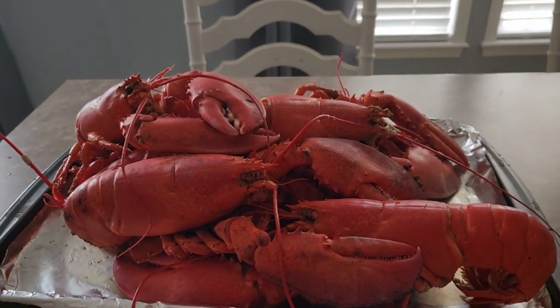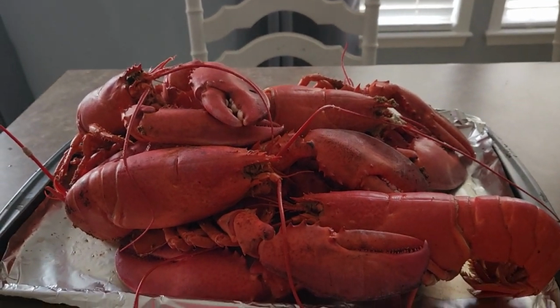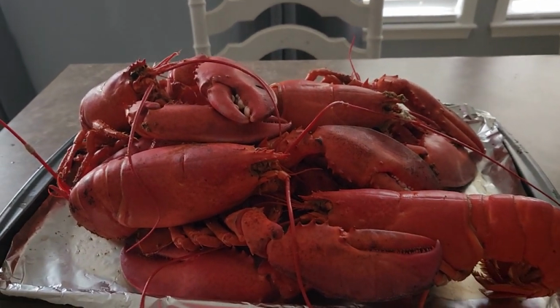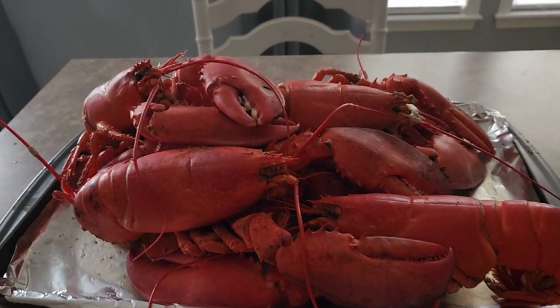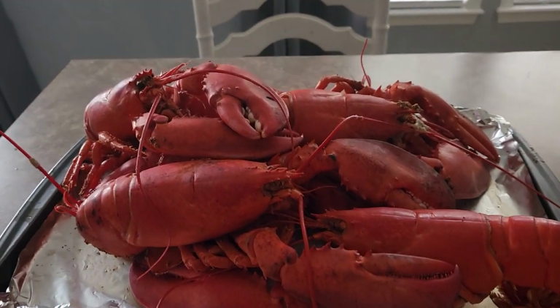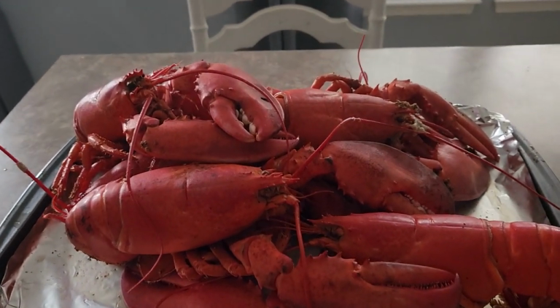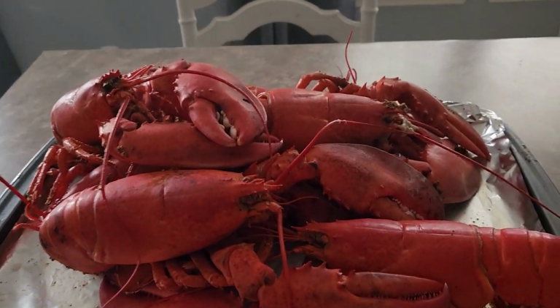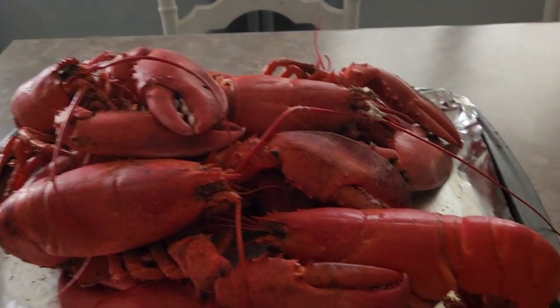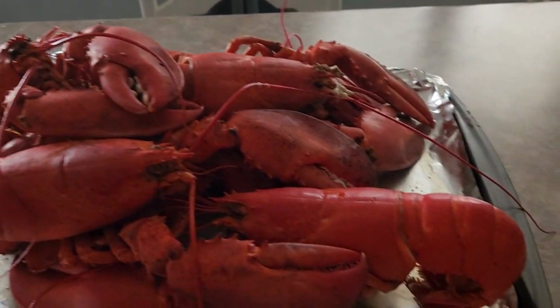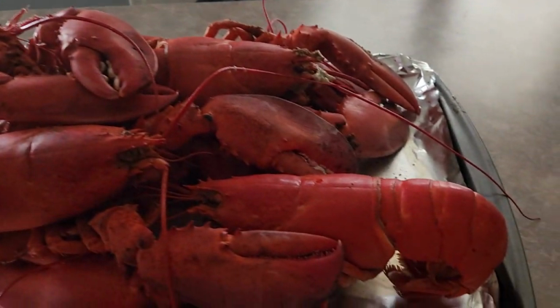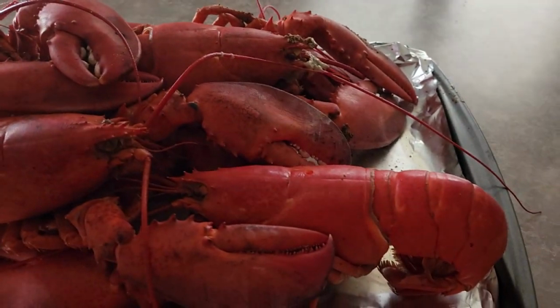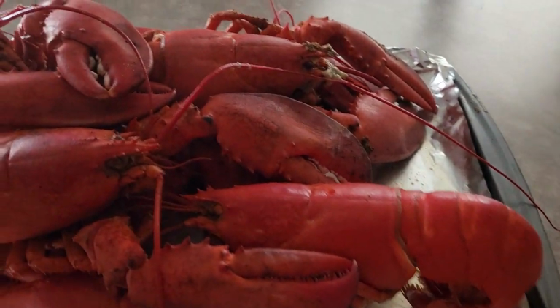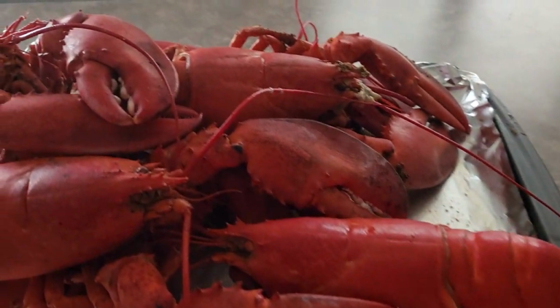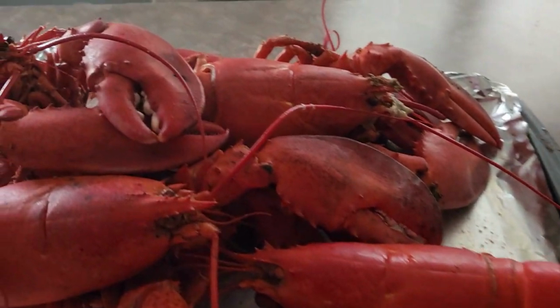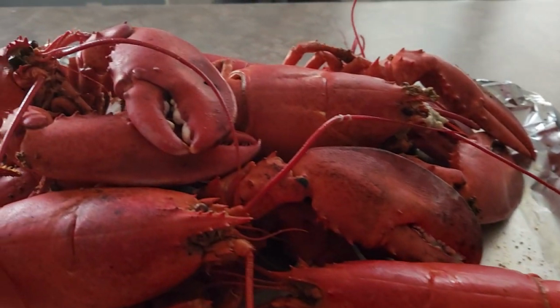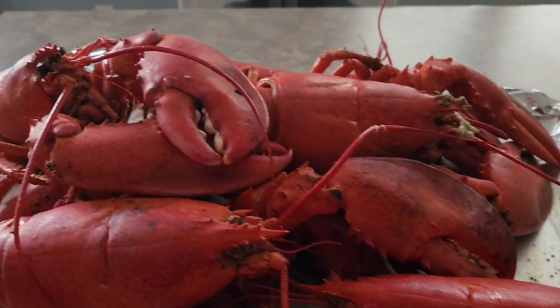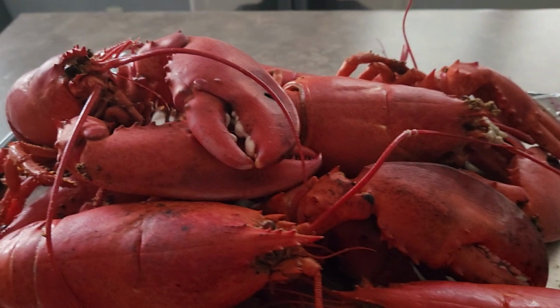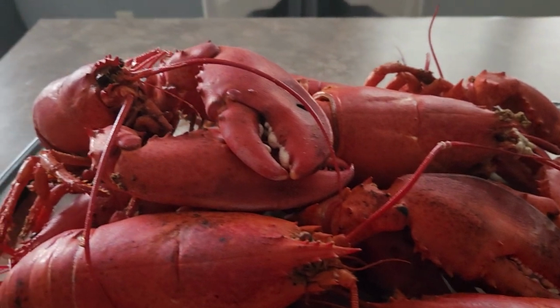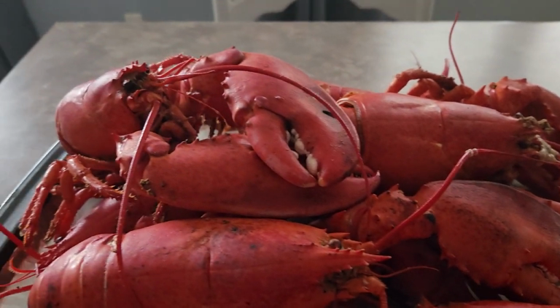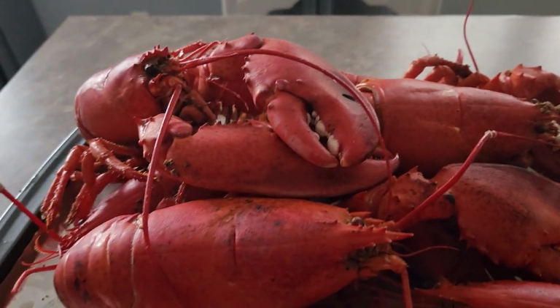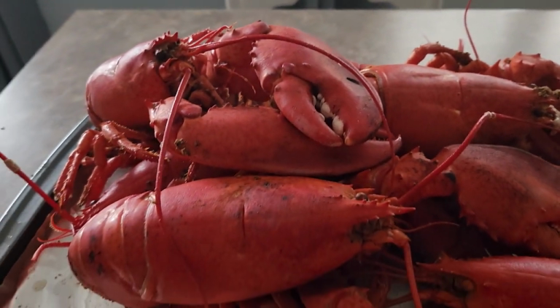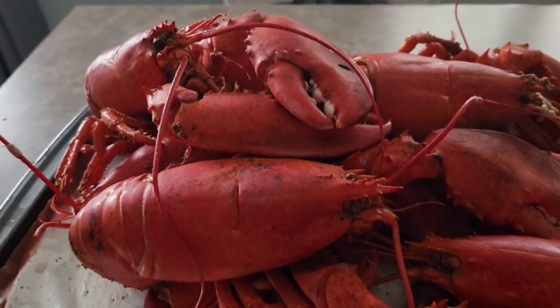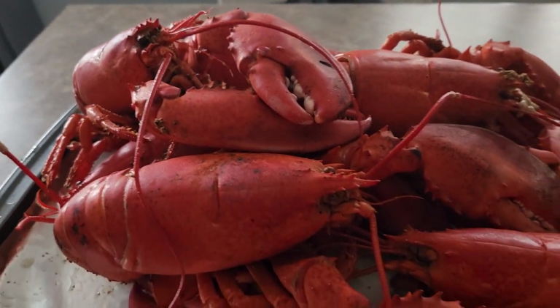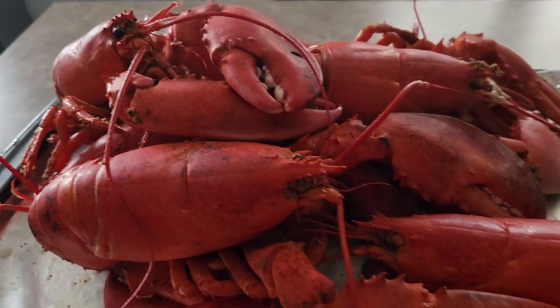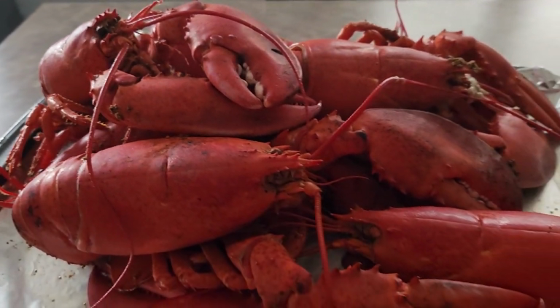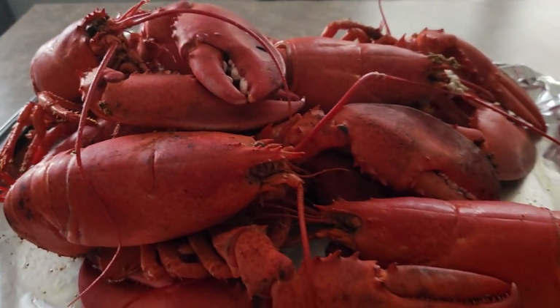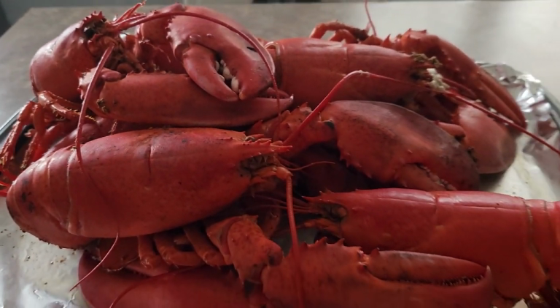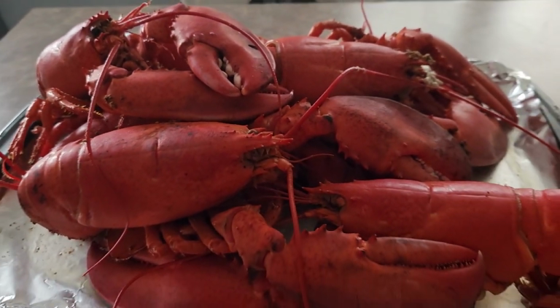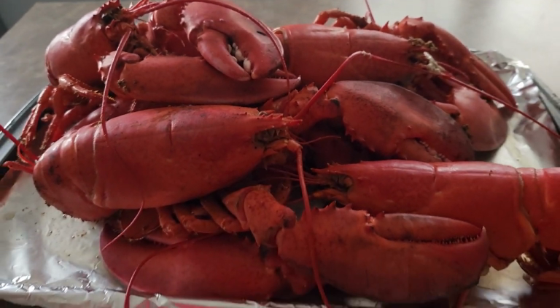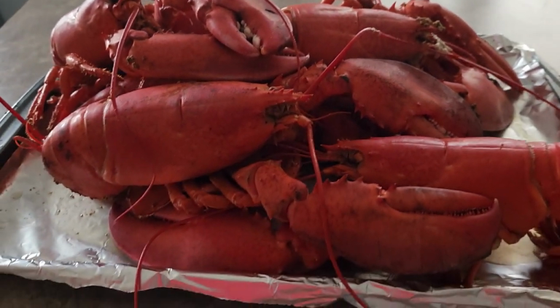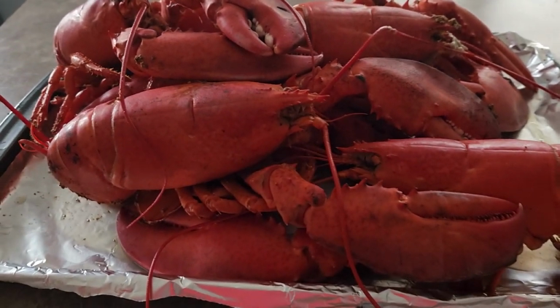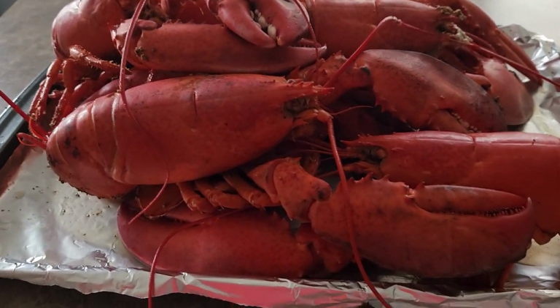I hope y'all enjoyed this video. They are nice and thin and large, good weight, nice big claws.